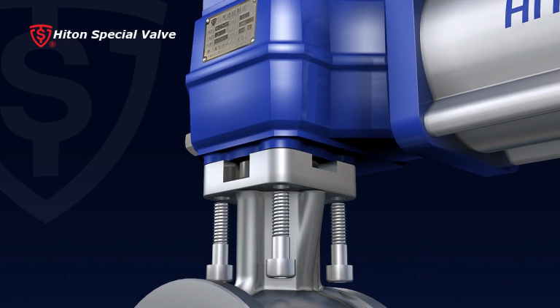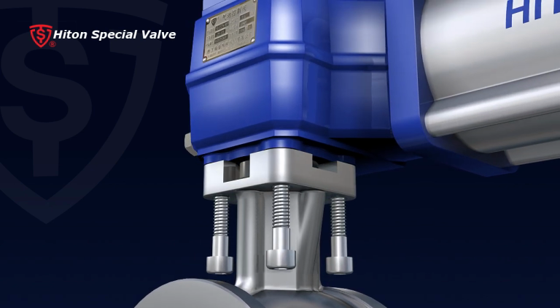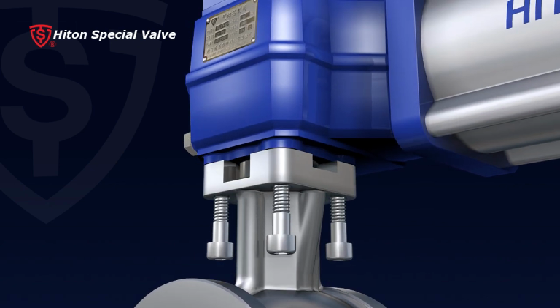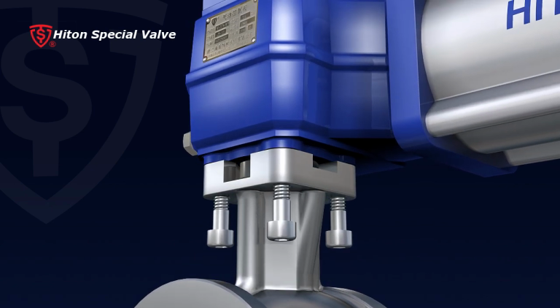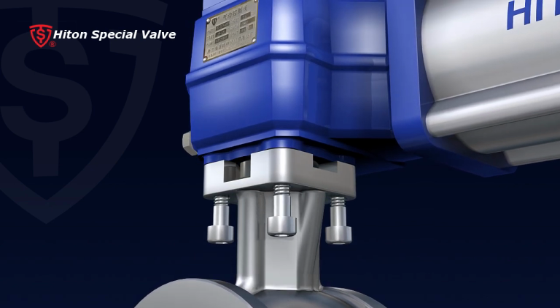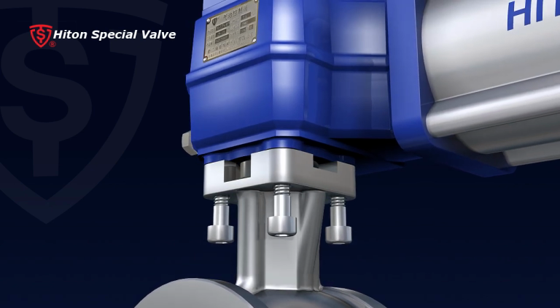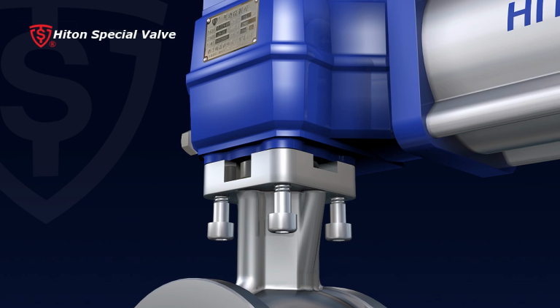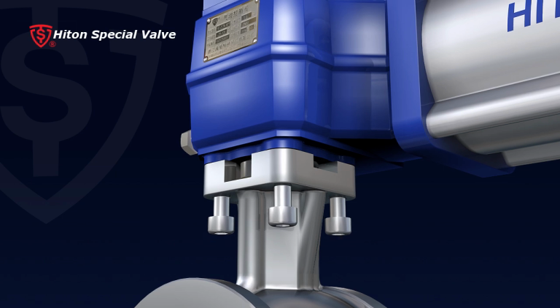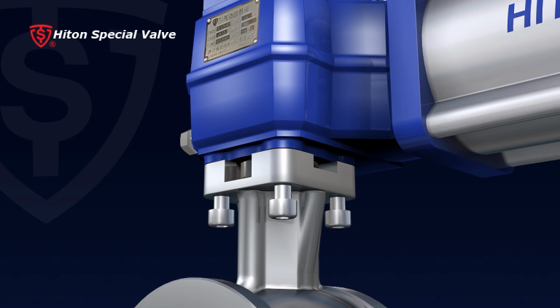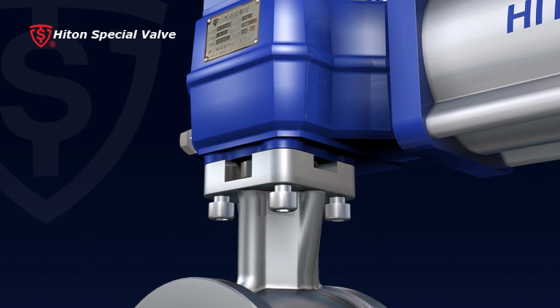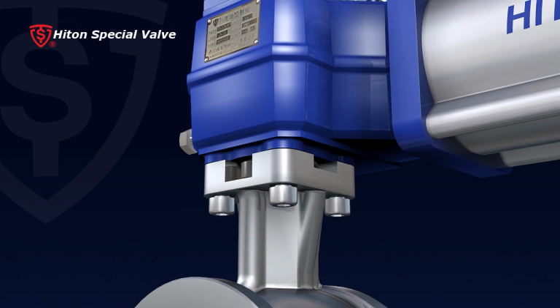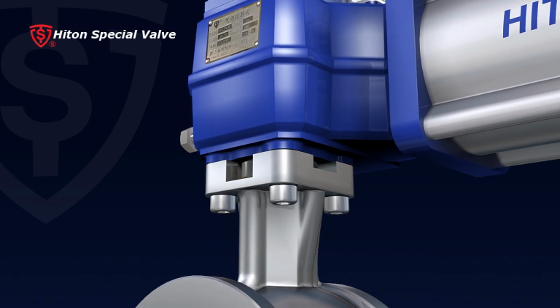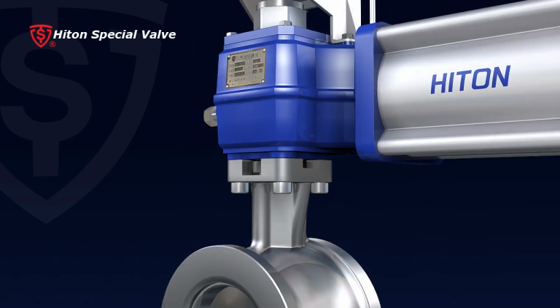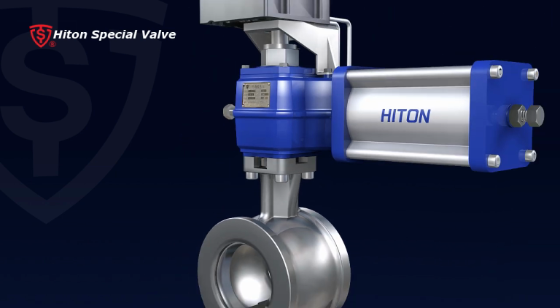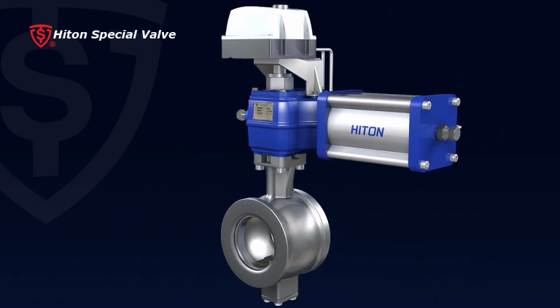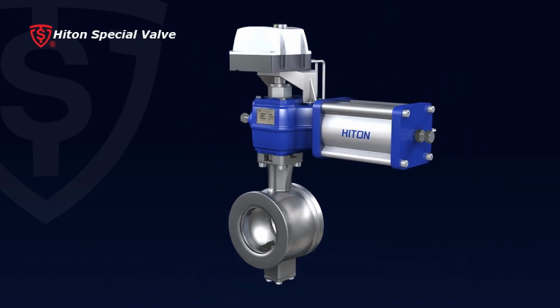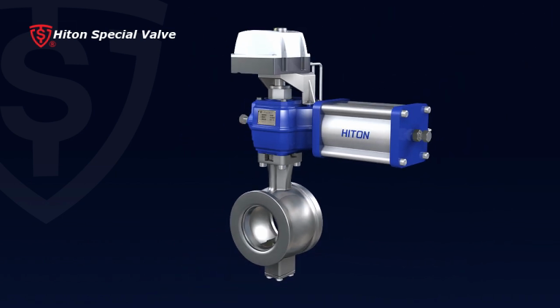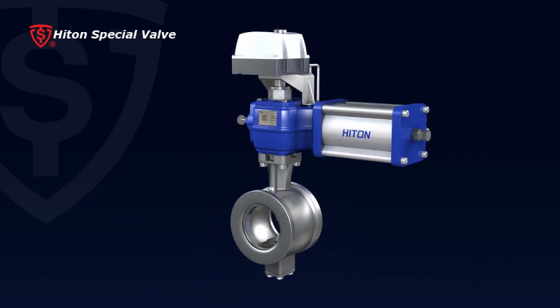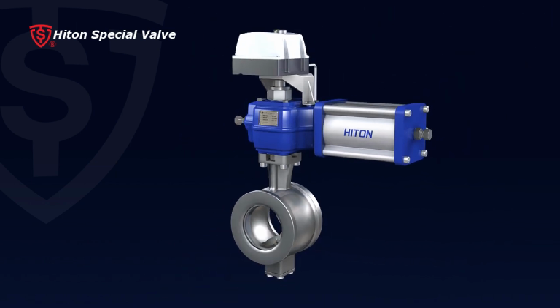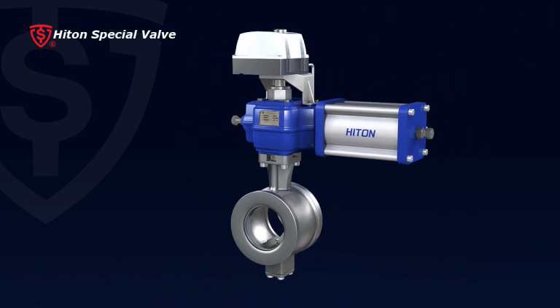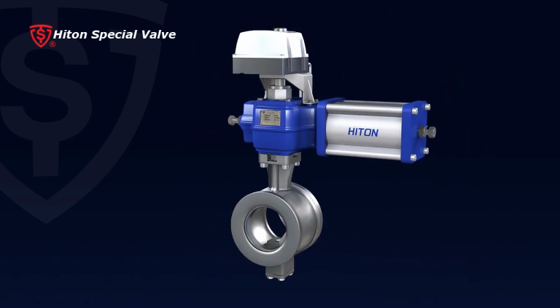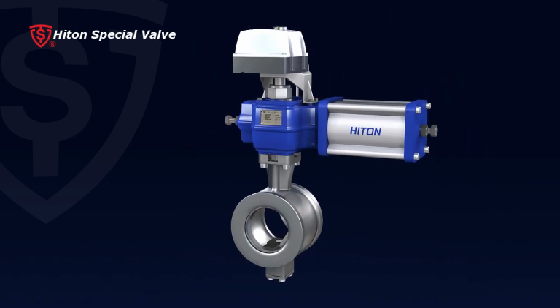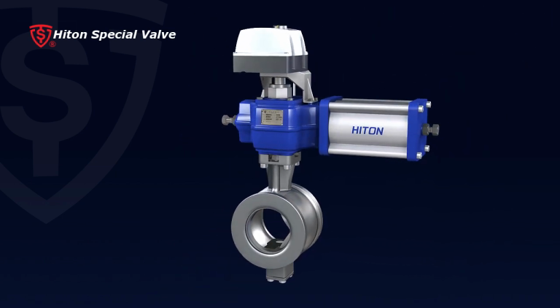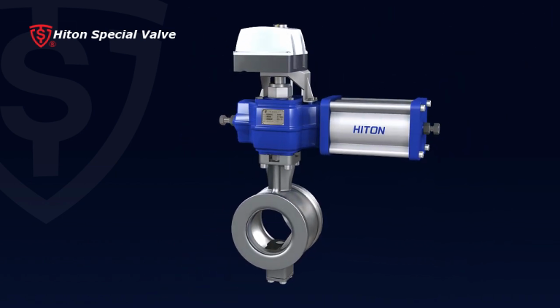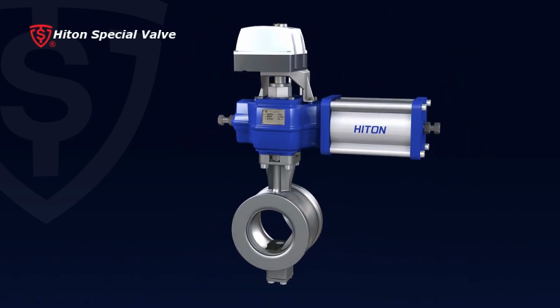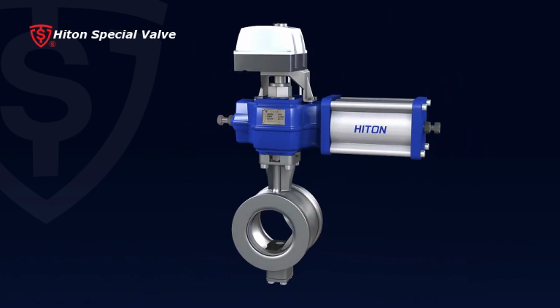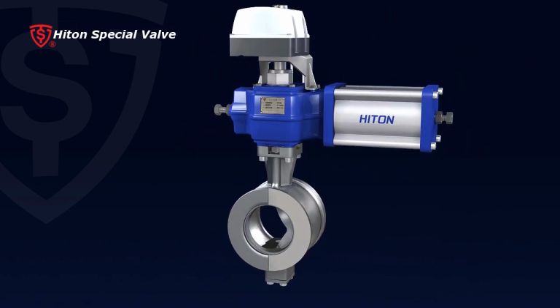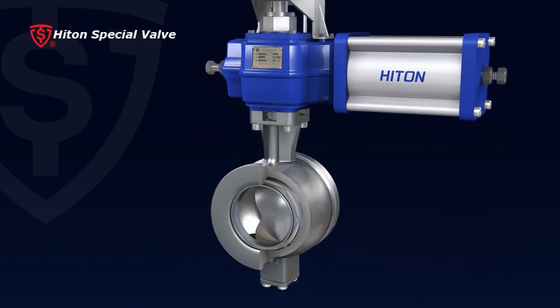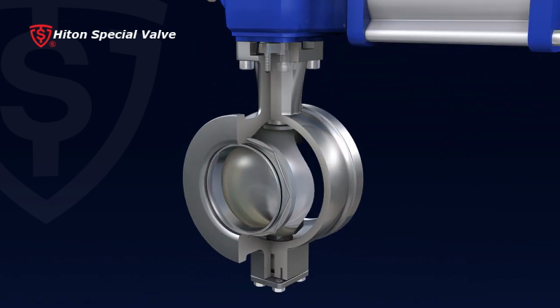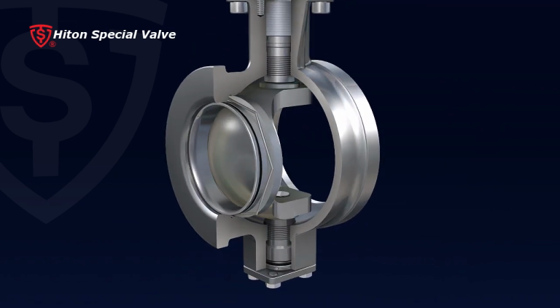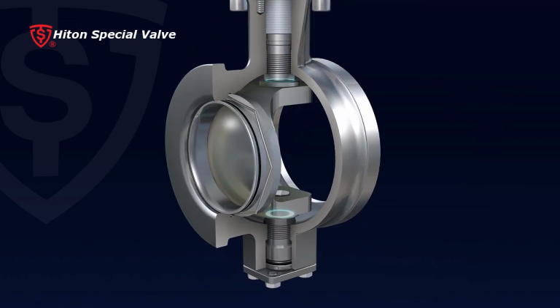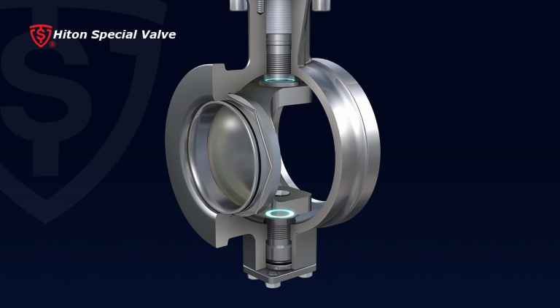1. The integral body design eliminates potential body leakage caused by separate flange connection.